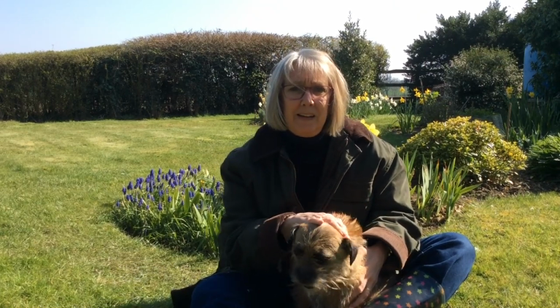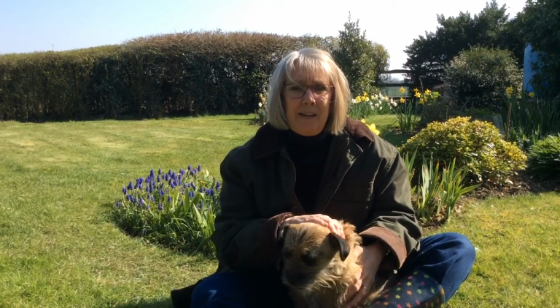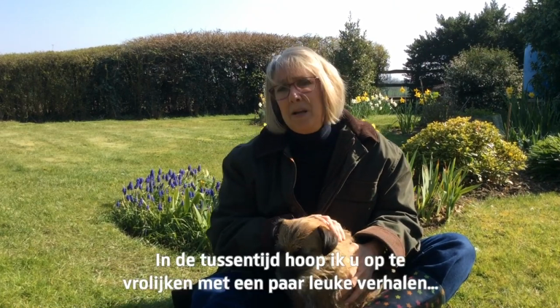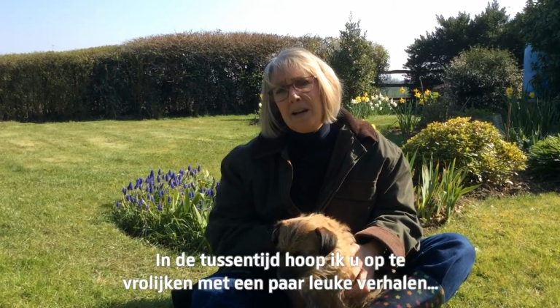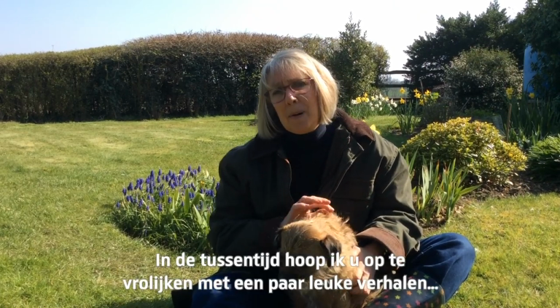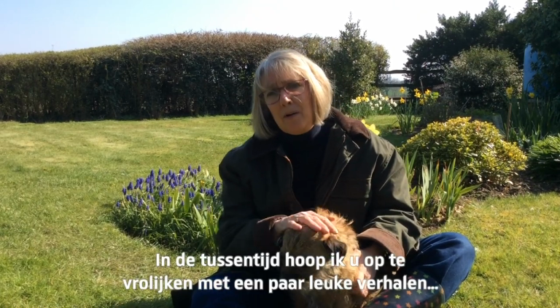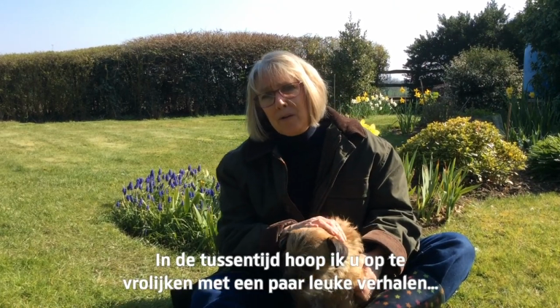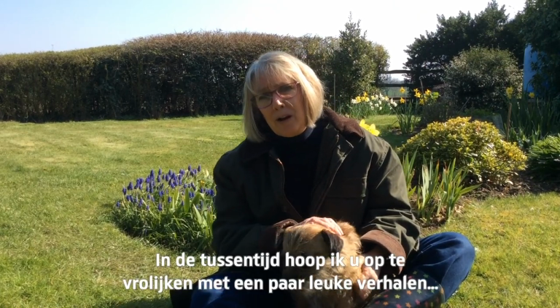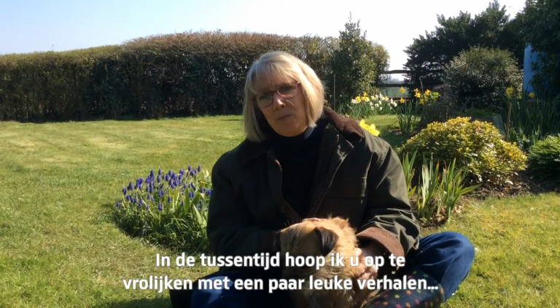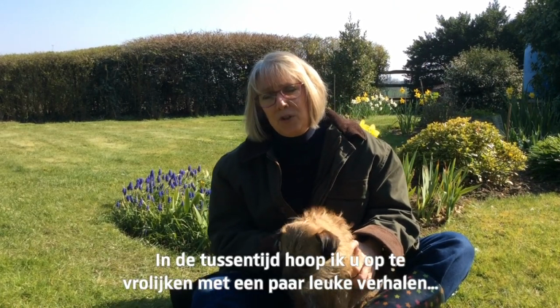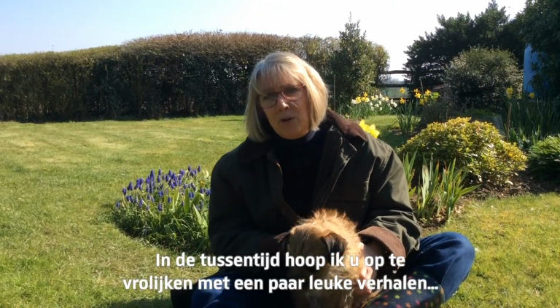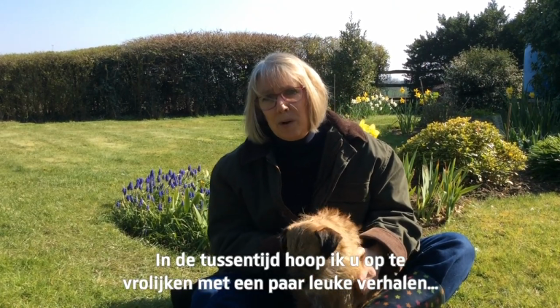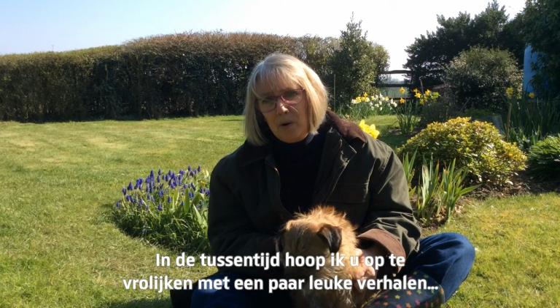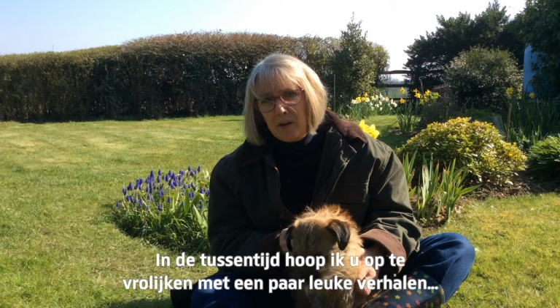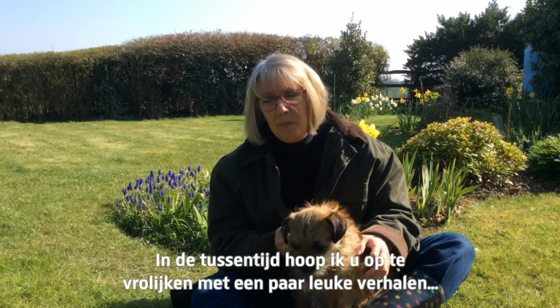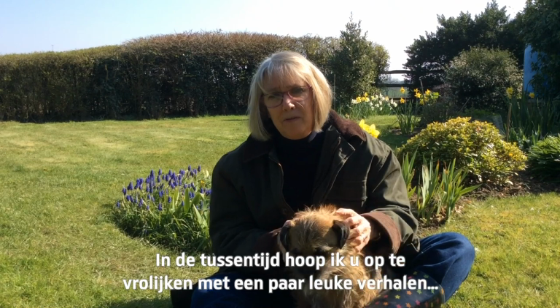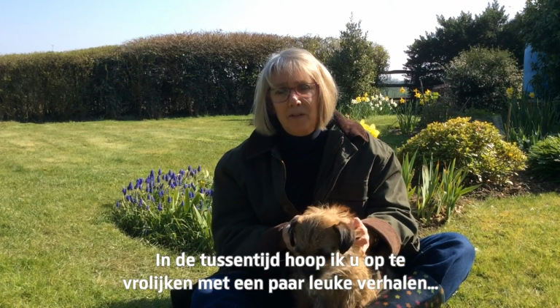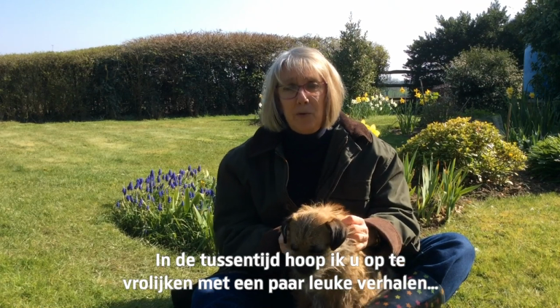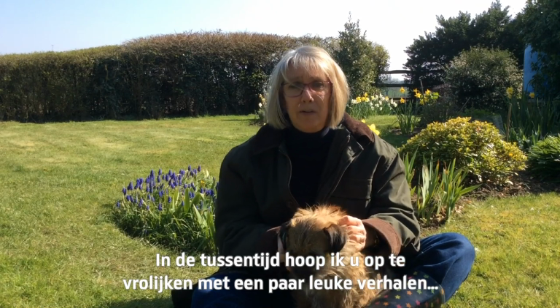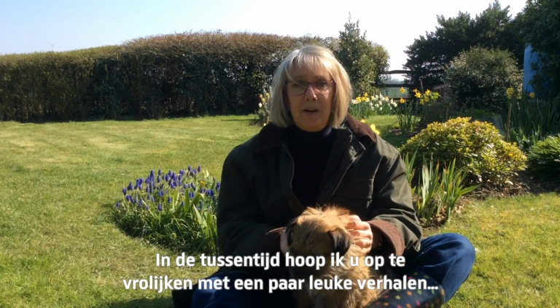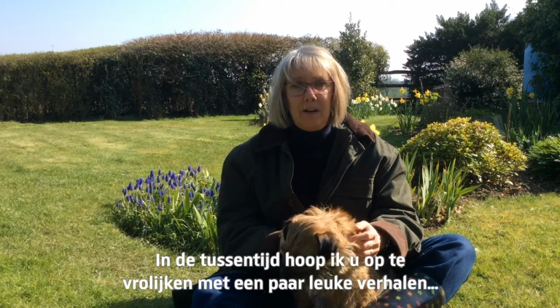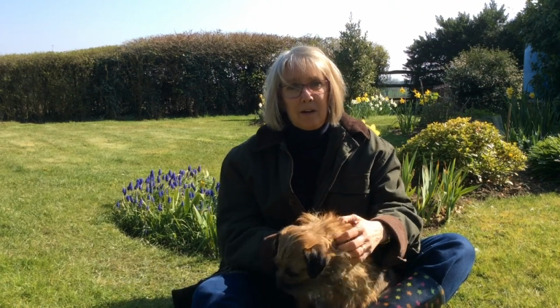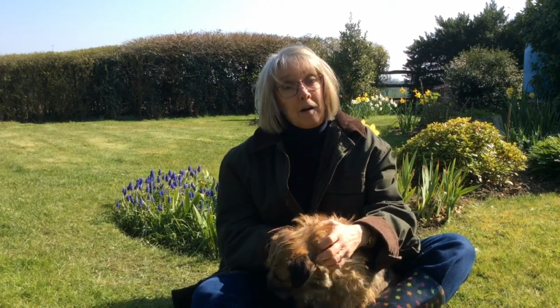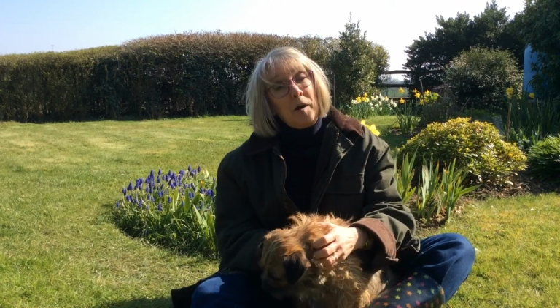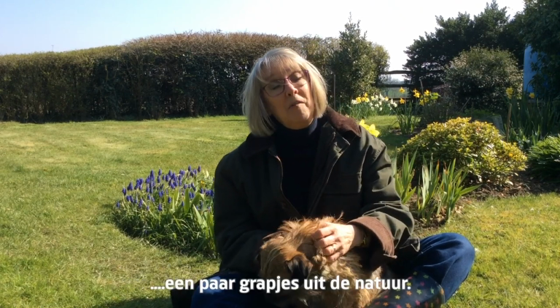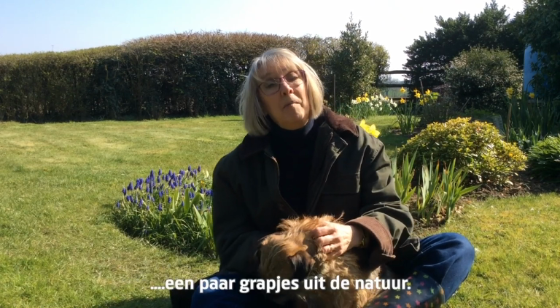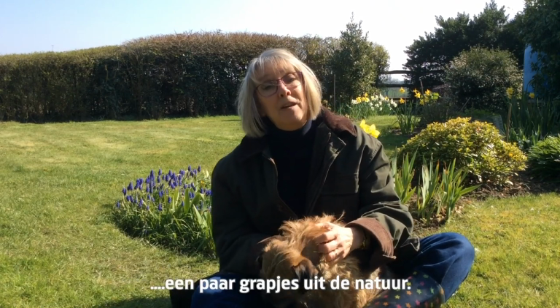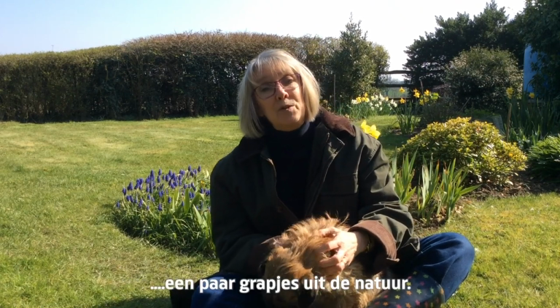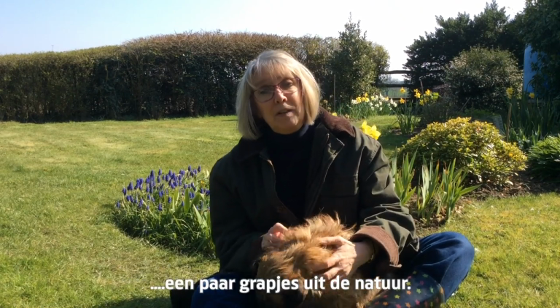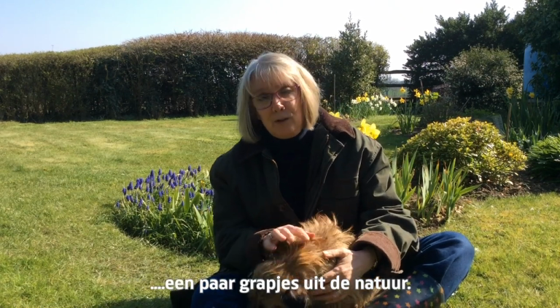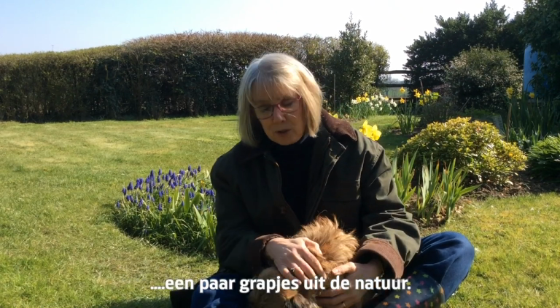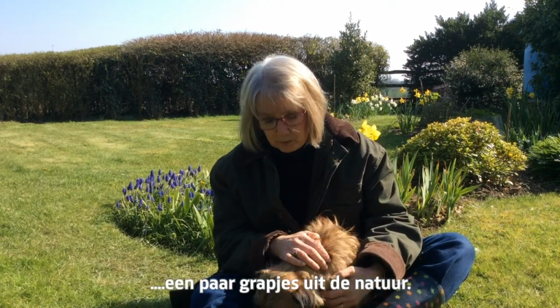In the meantime, however, I hope to cheer you up with a couple of fun stories — a couple of nature's little jokes.